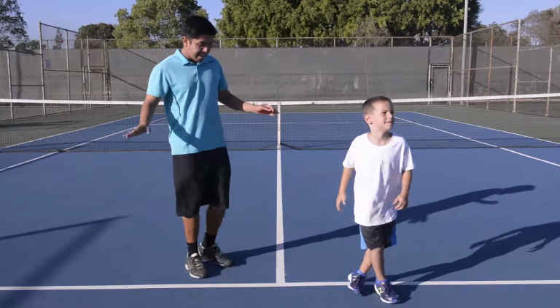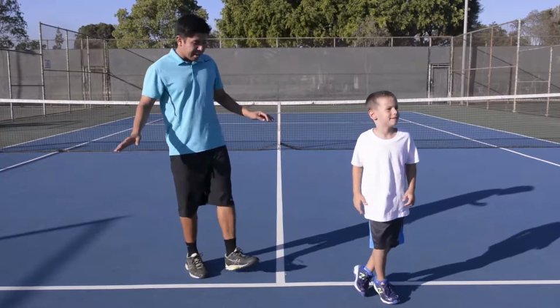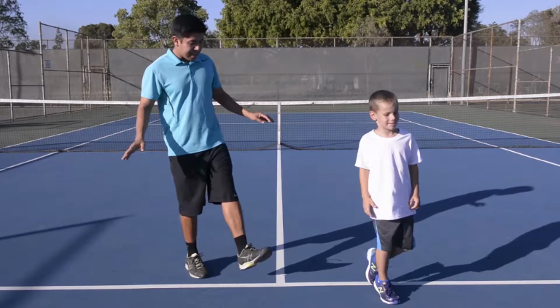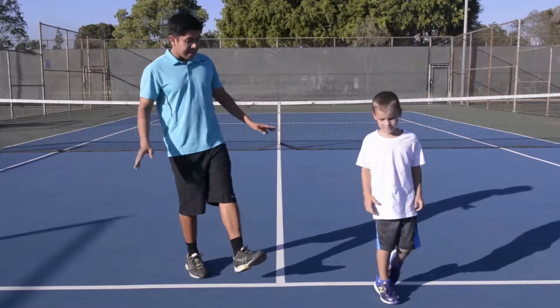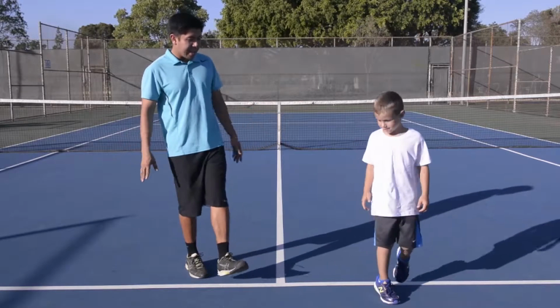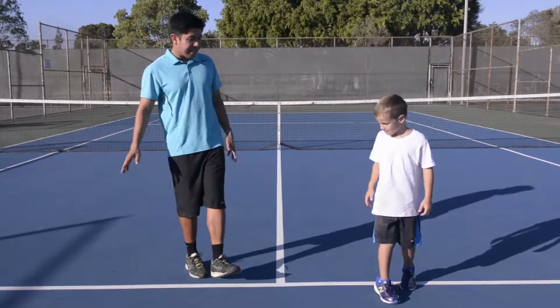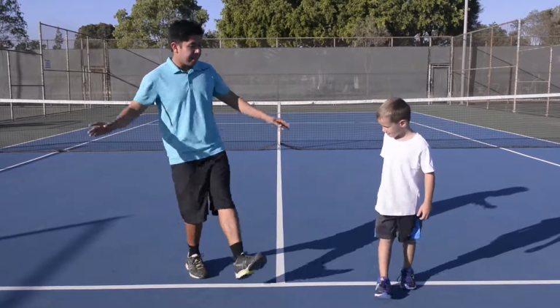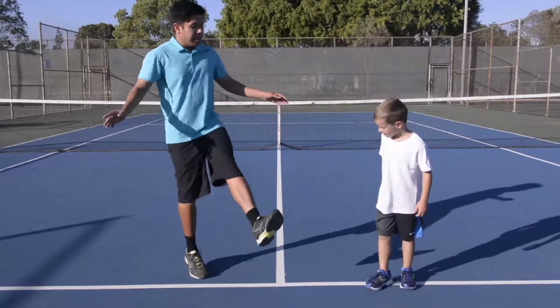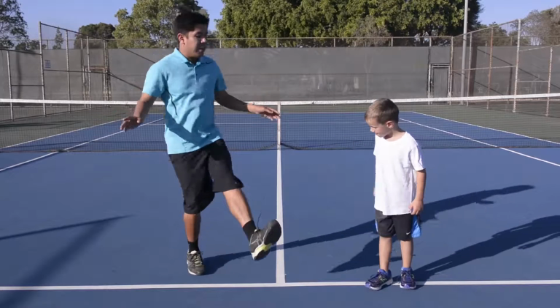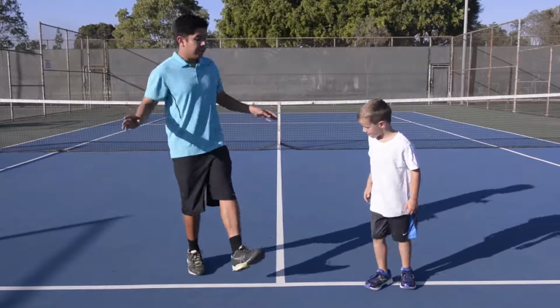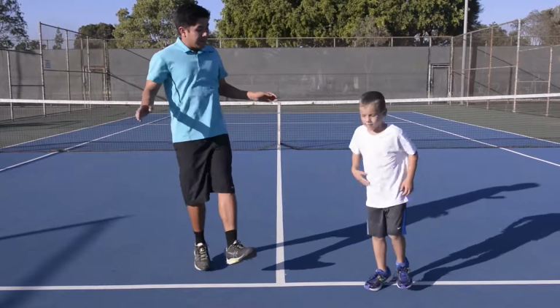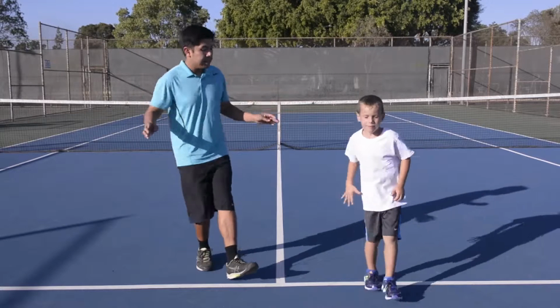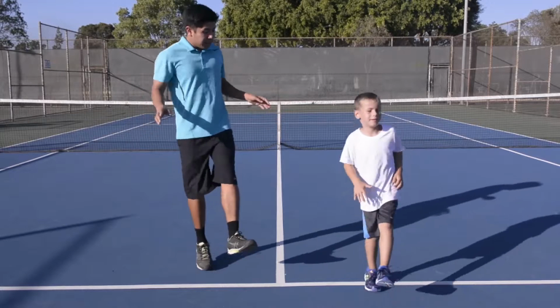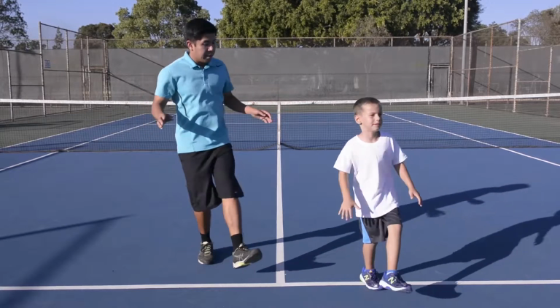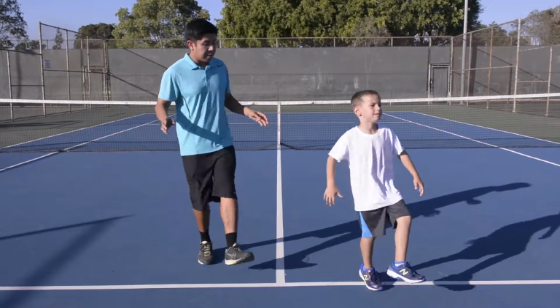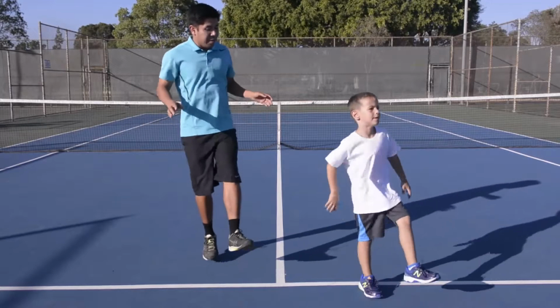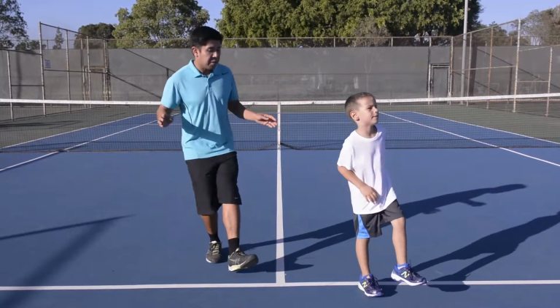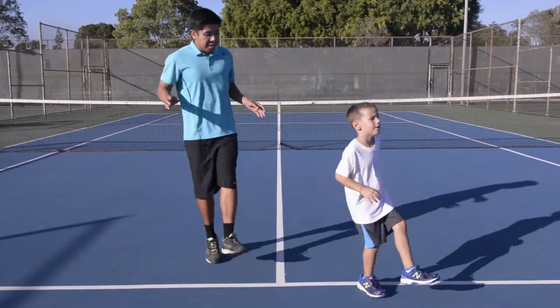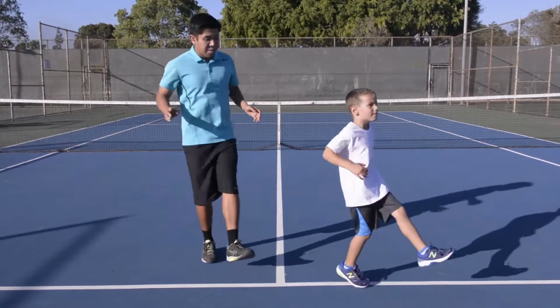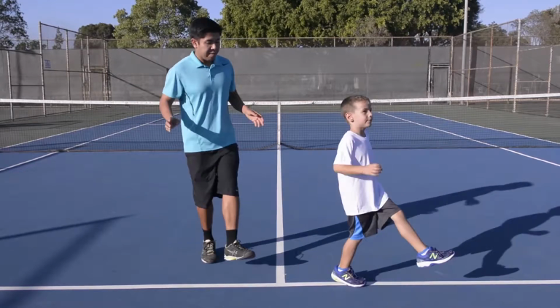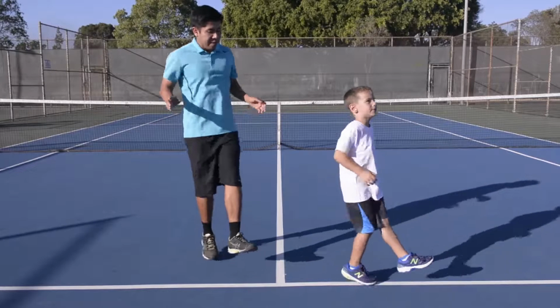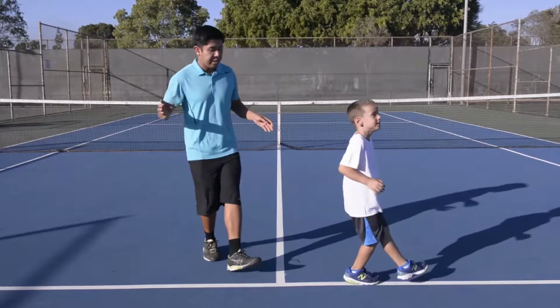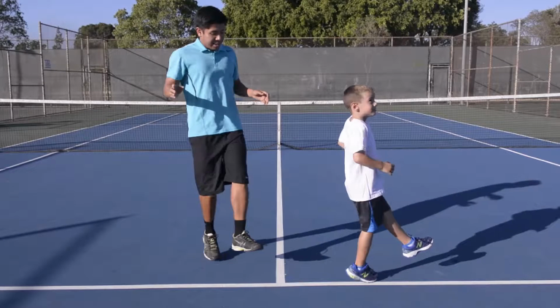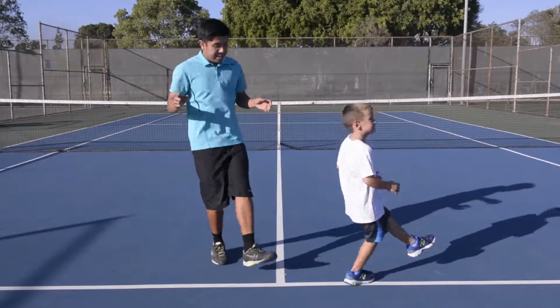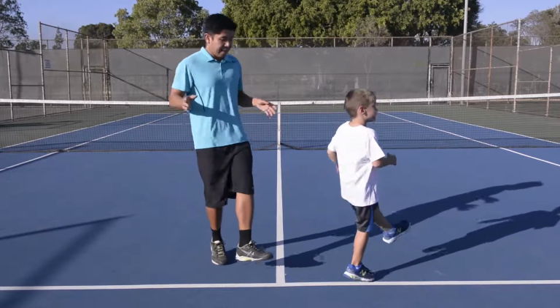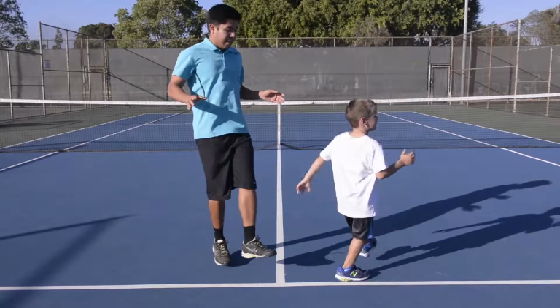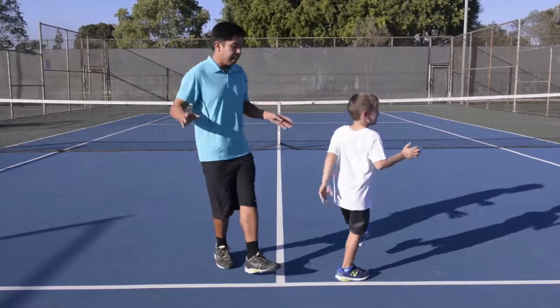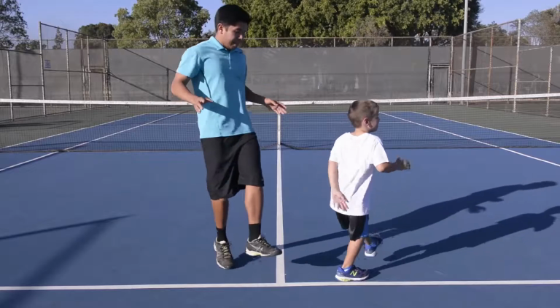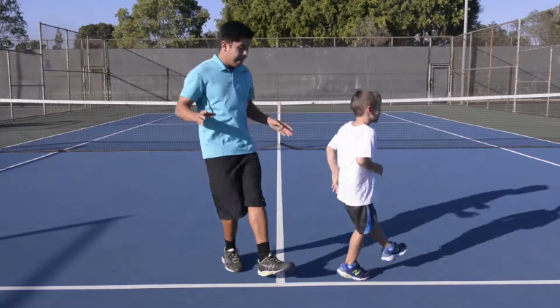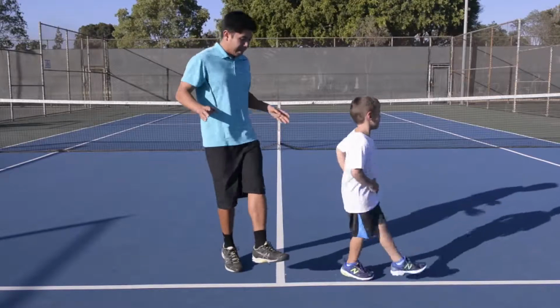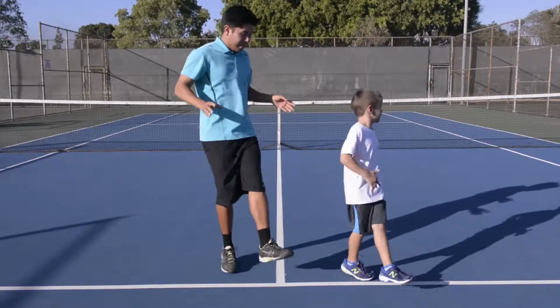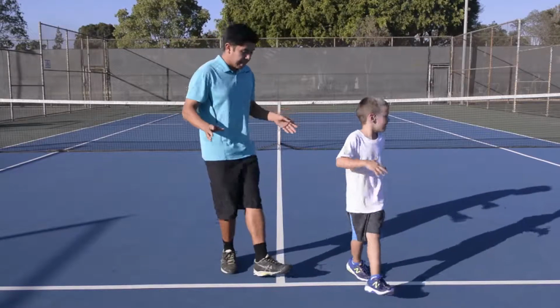Other side. Hands out. Go. One, two, three, four, five, six, seven, eight, nine, ten.